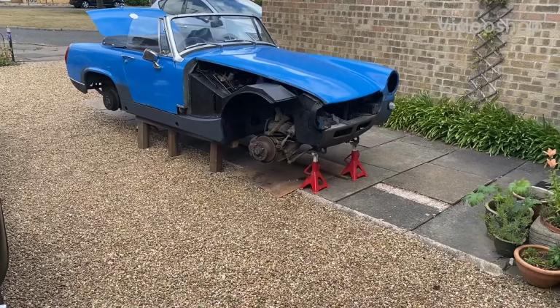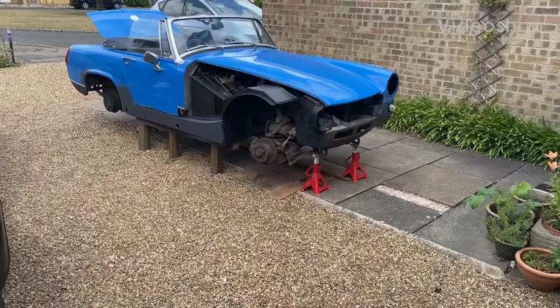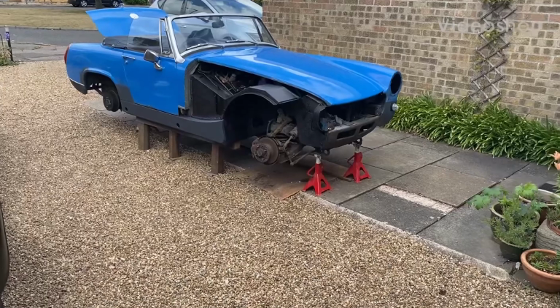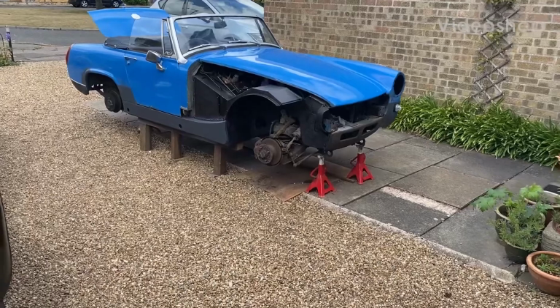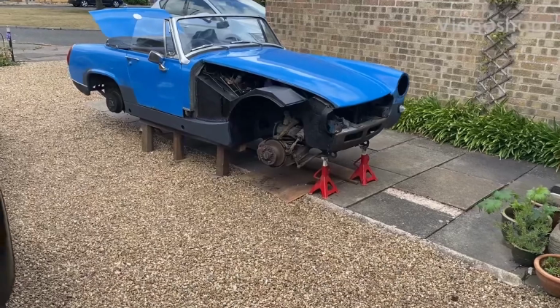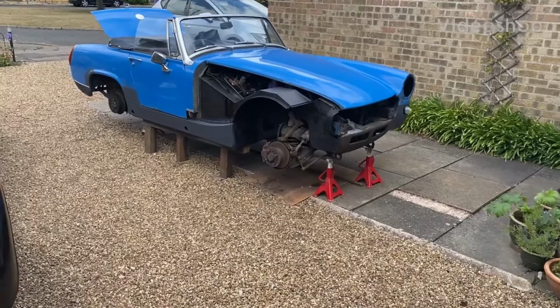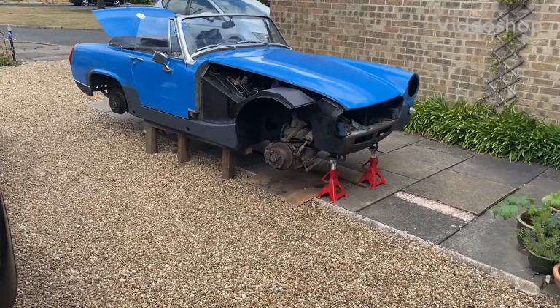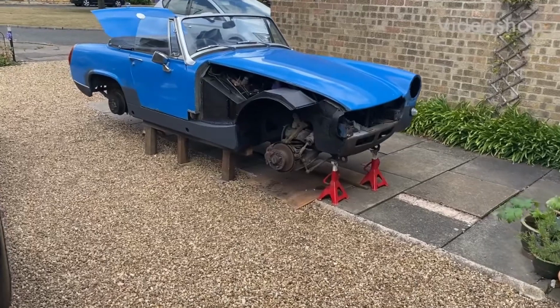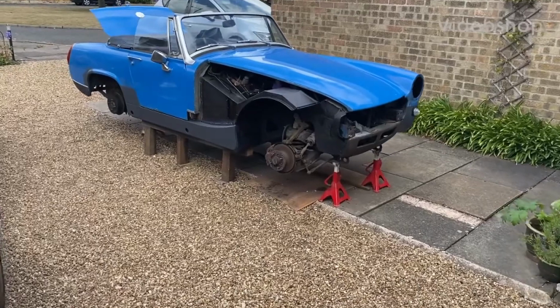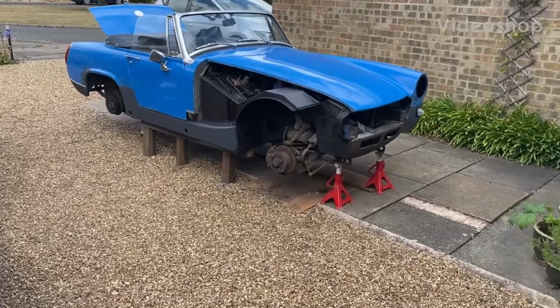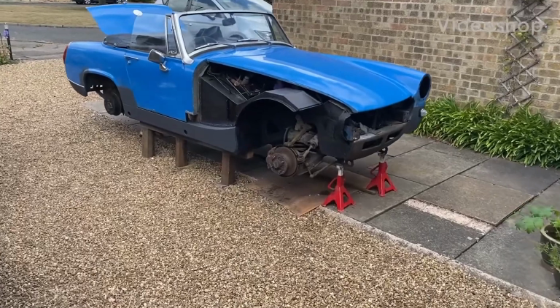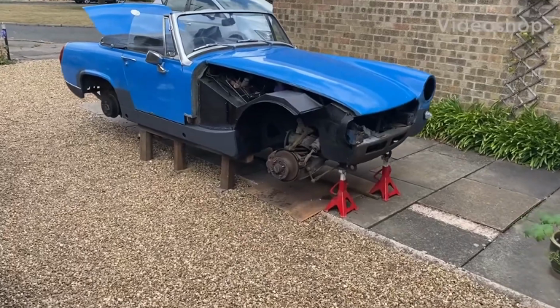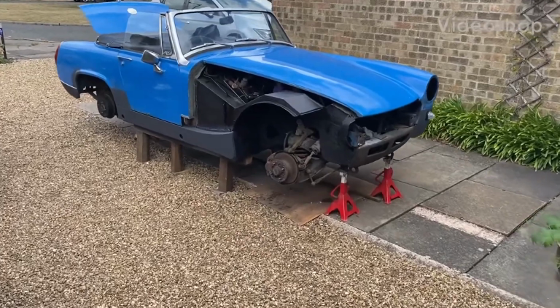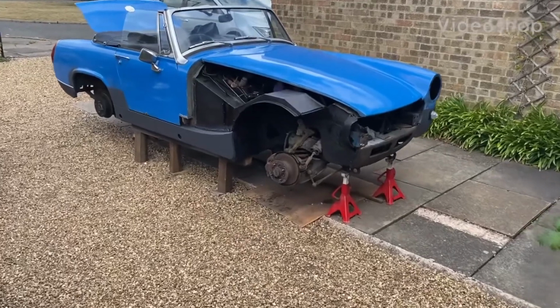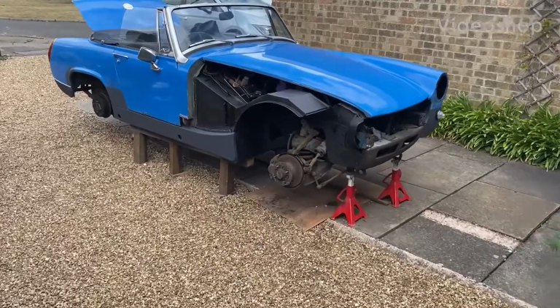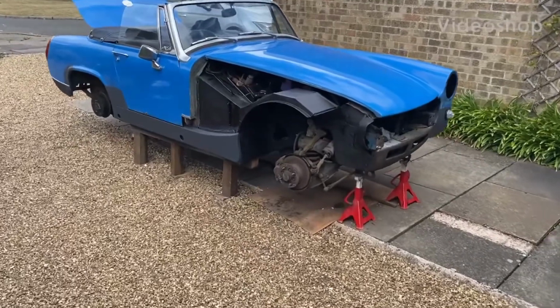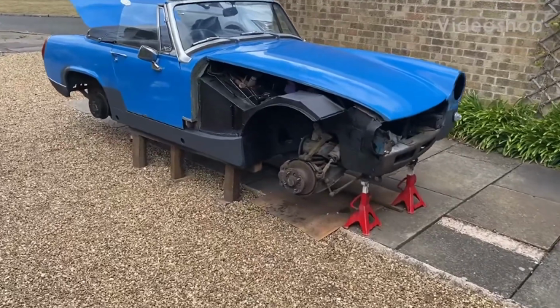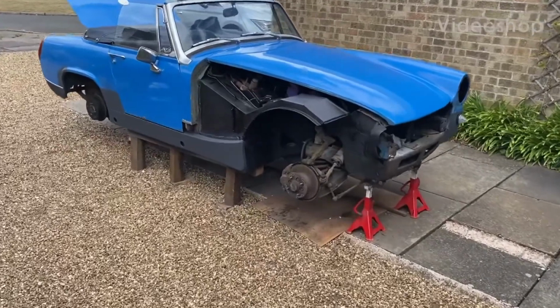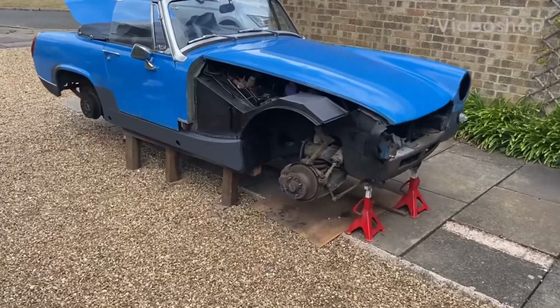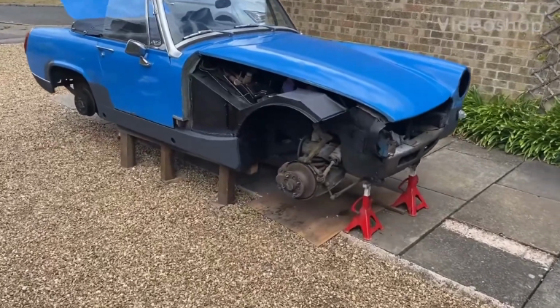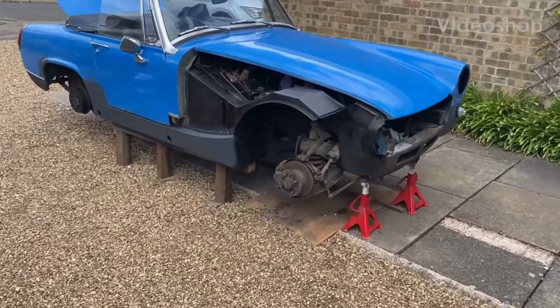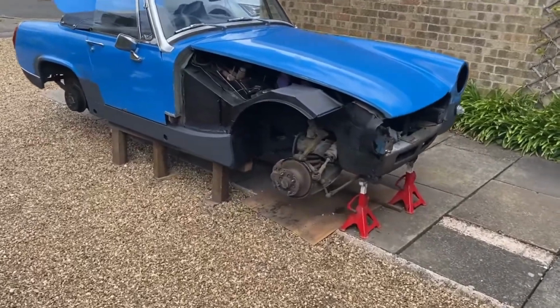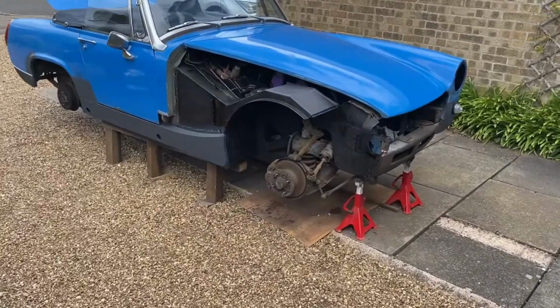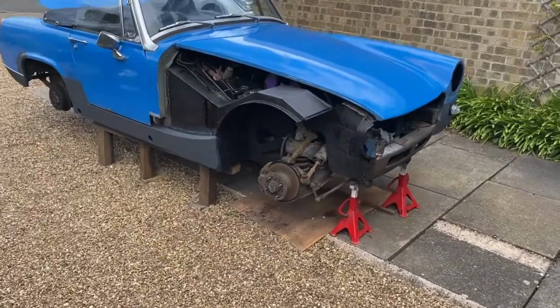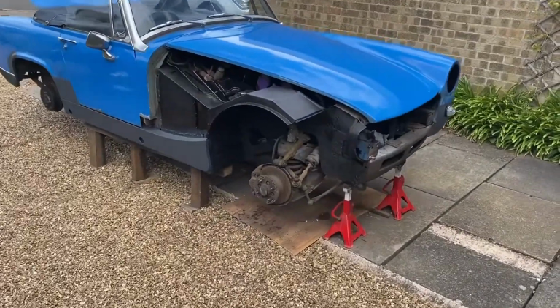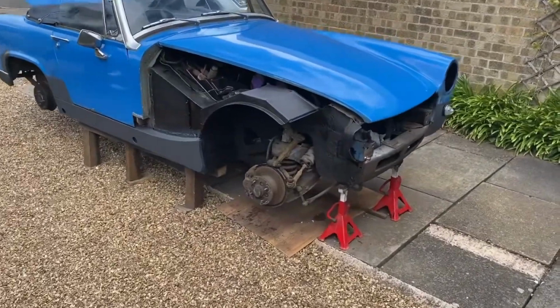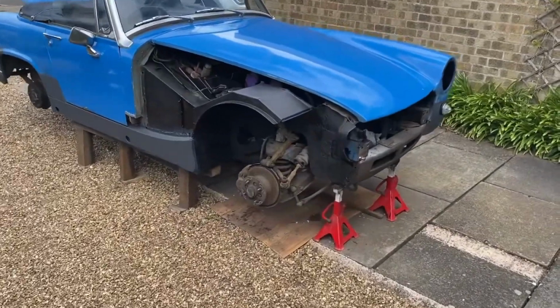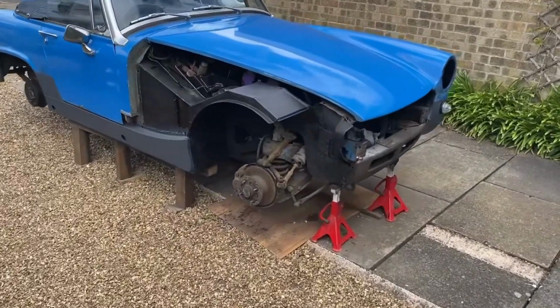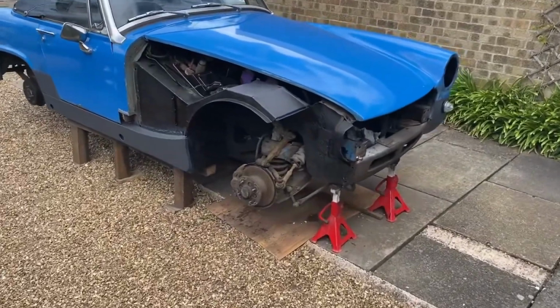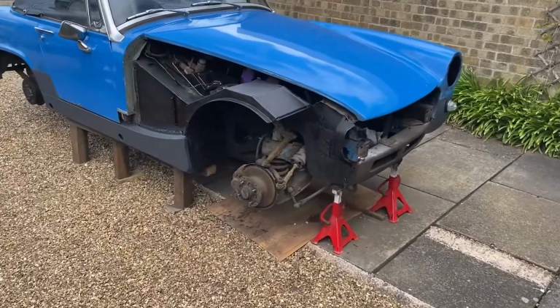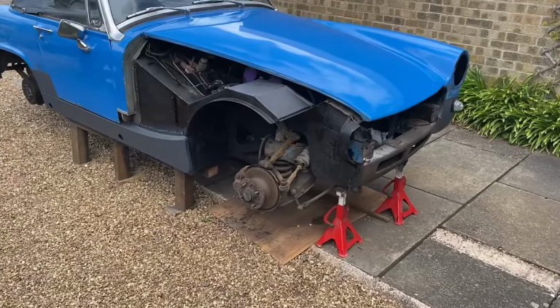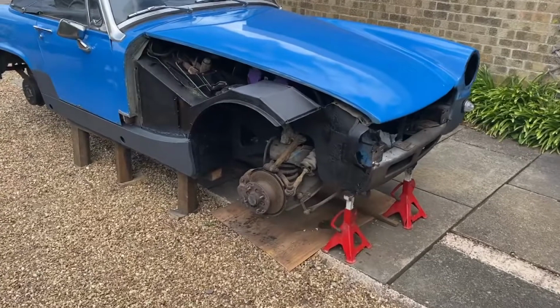Okay, so this is just going to be a quick walk around of how far we've got on the midget so far.